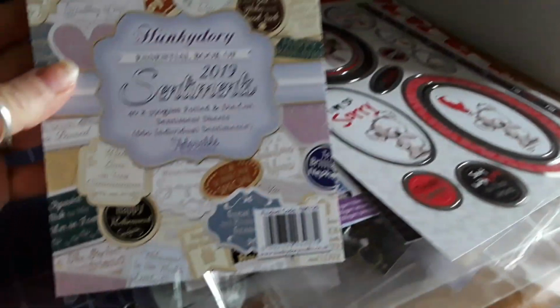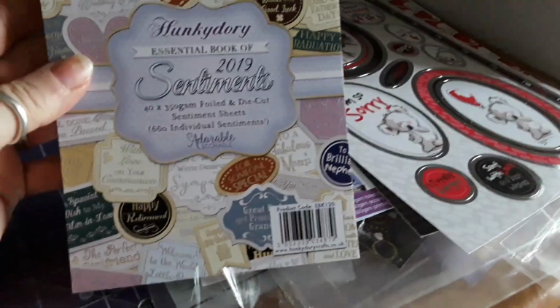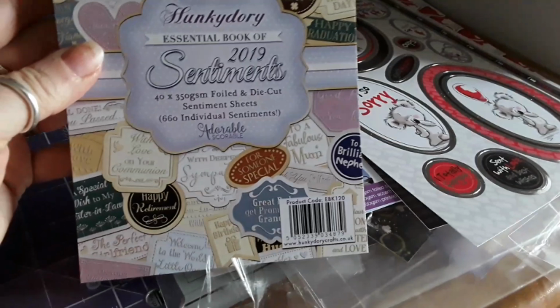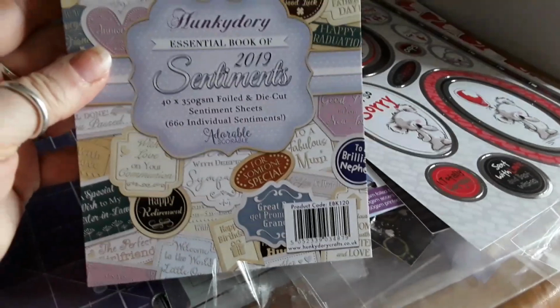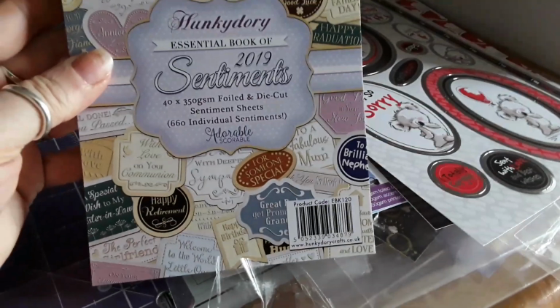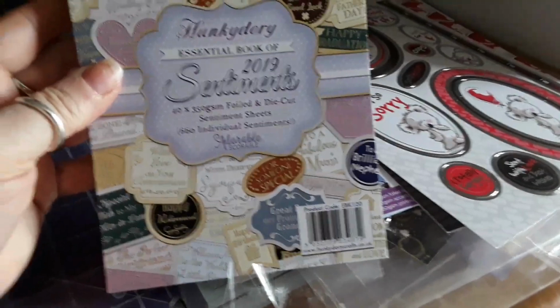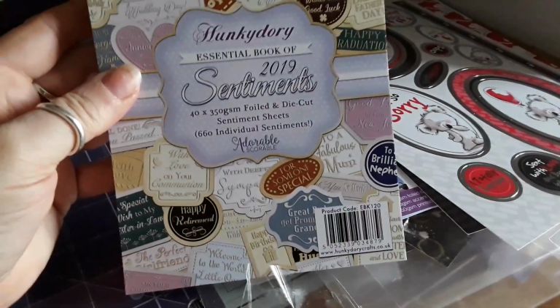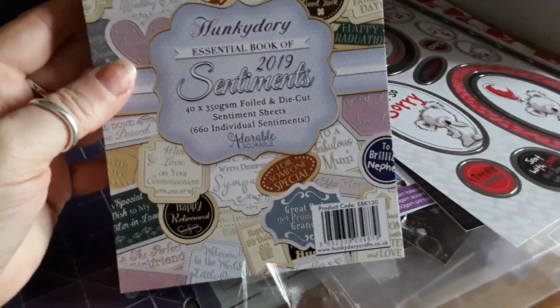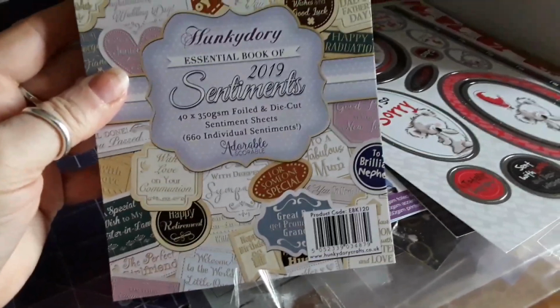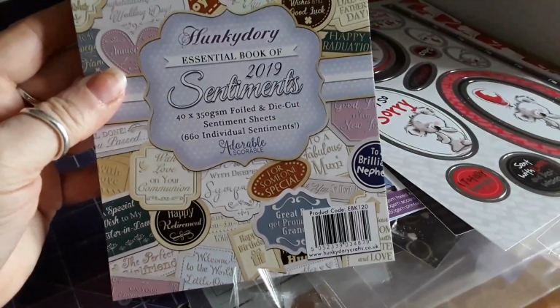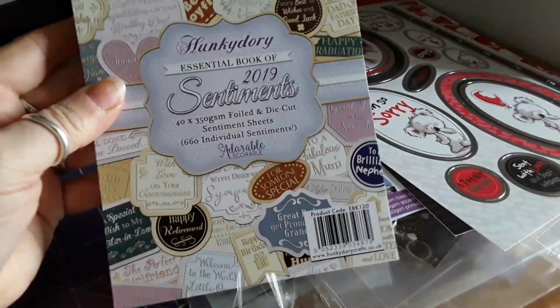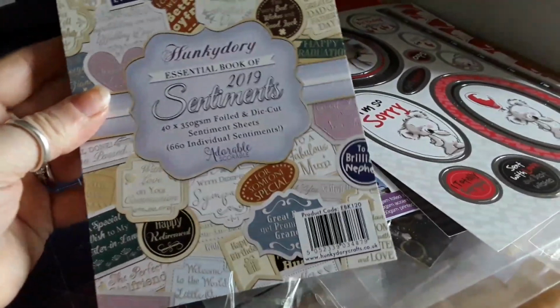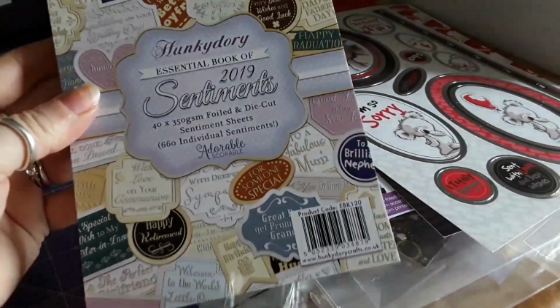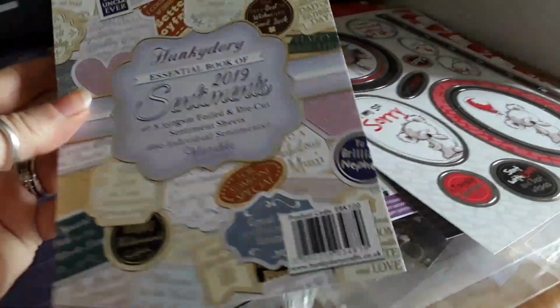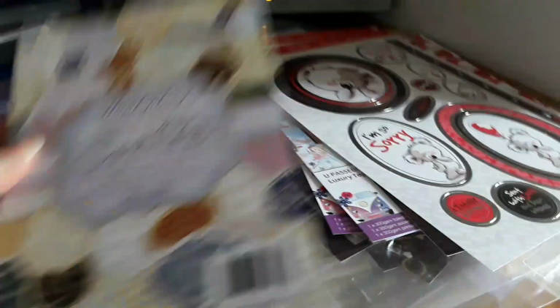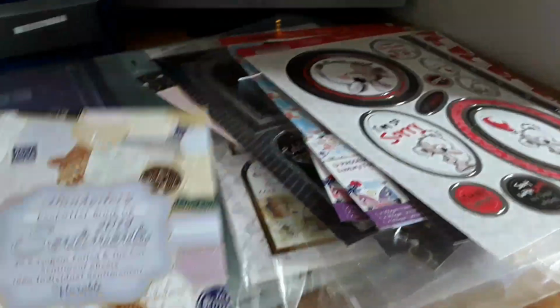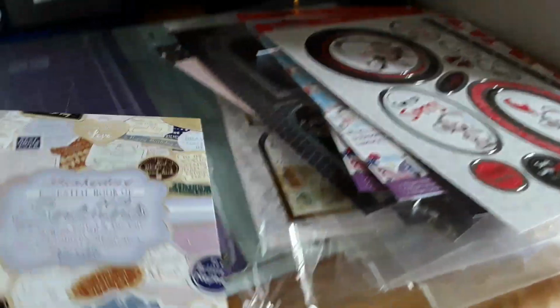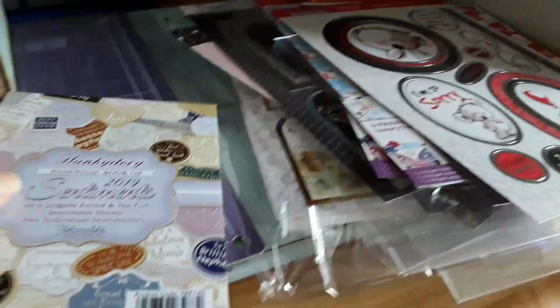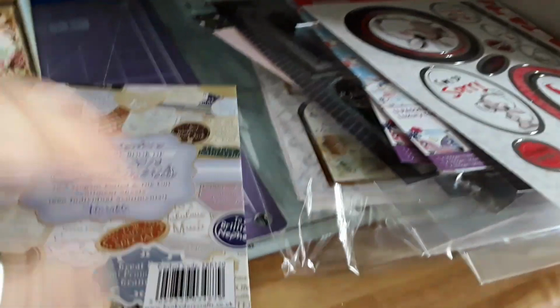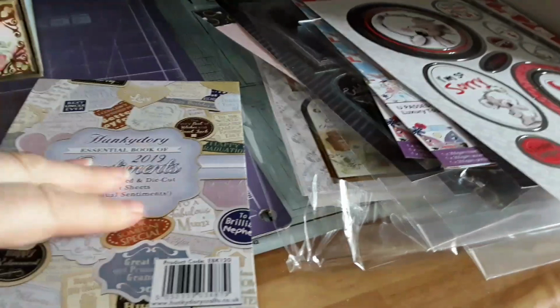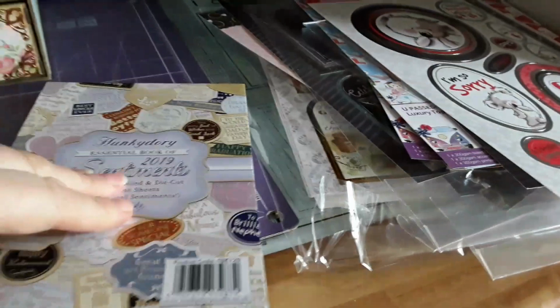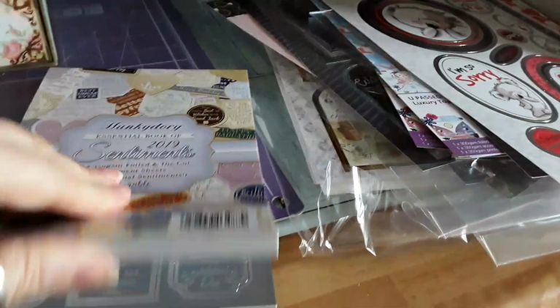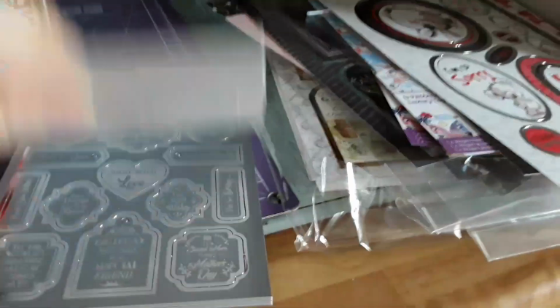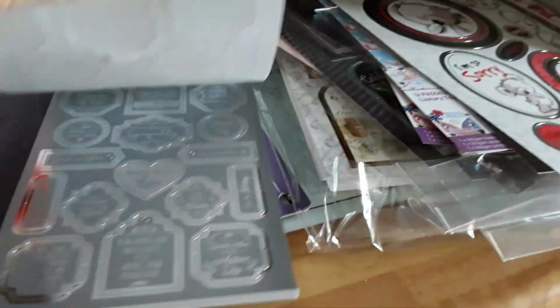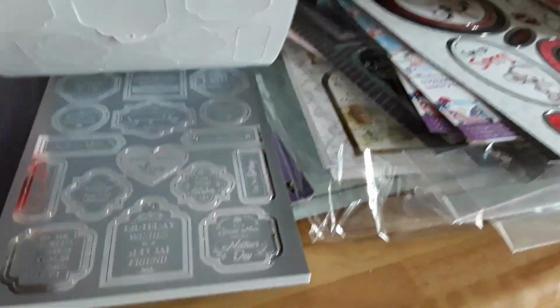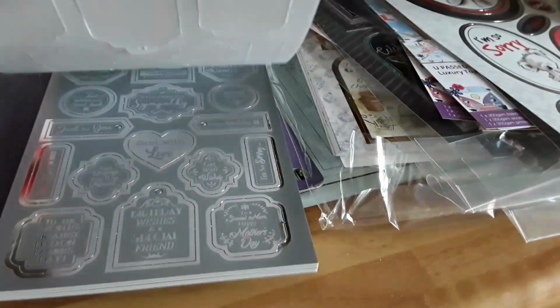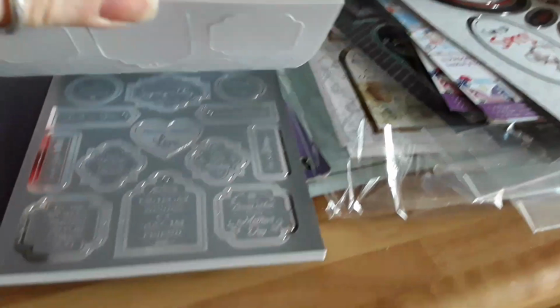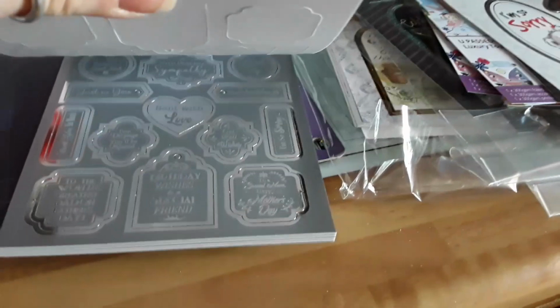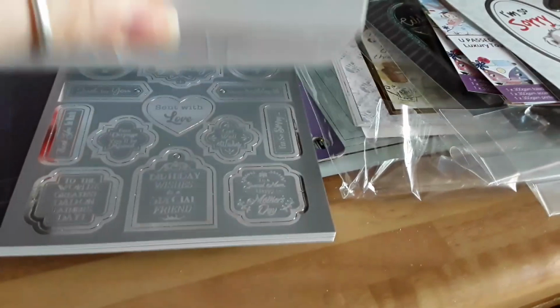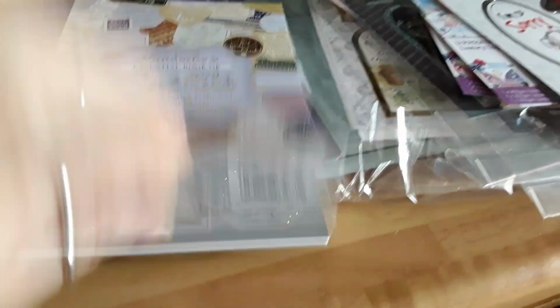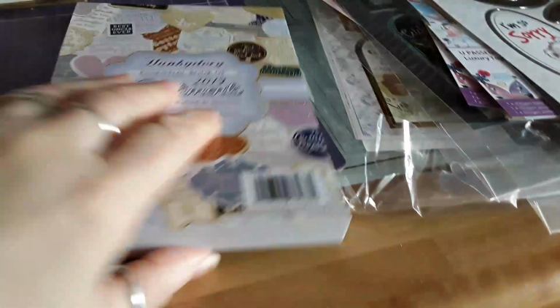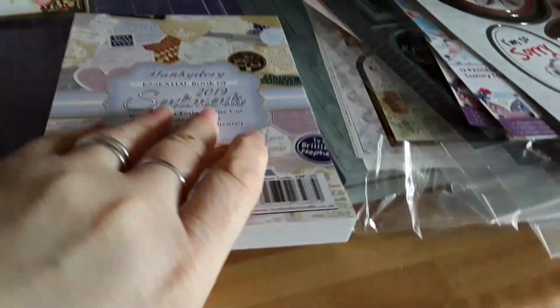I don't know why they put 2019 on it, because the sentiments cover occasions that don't matter what year it is.